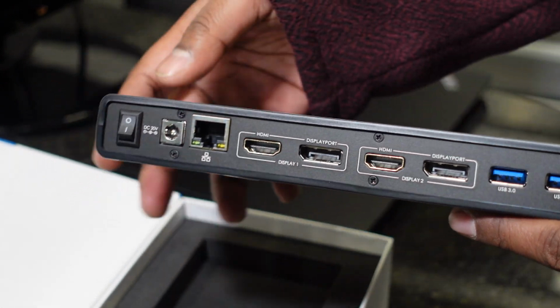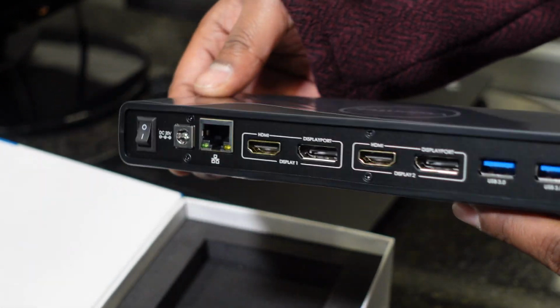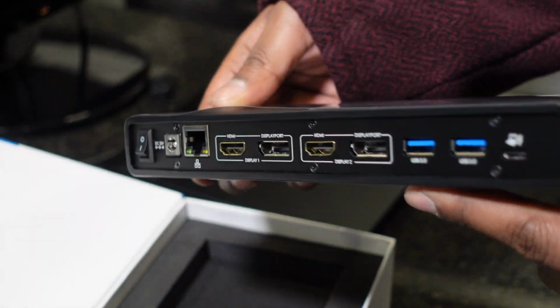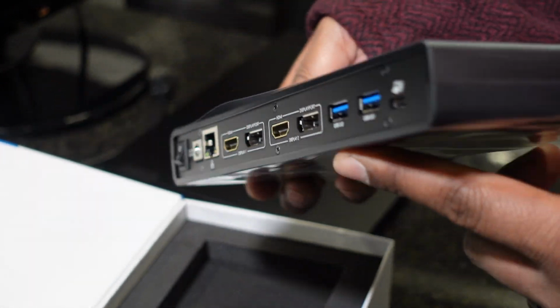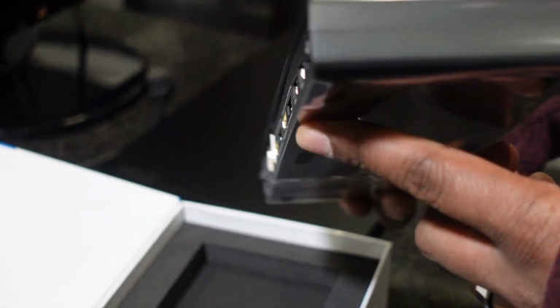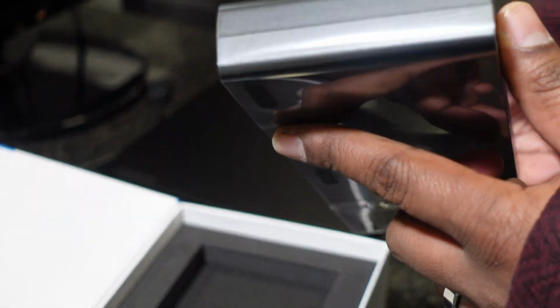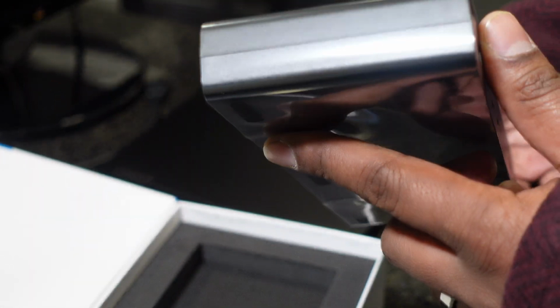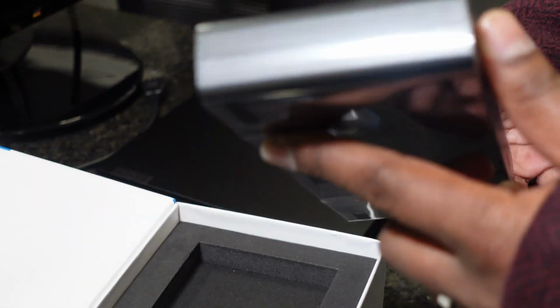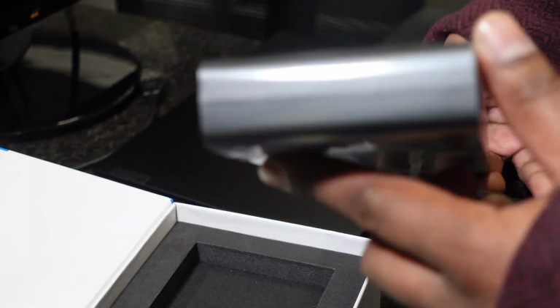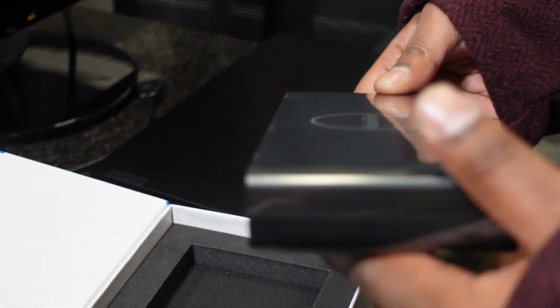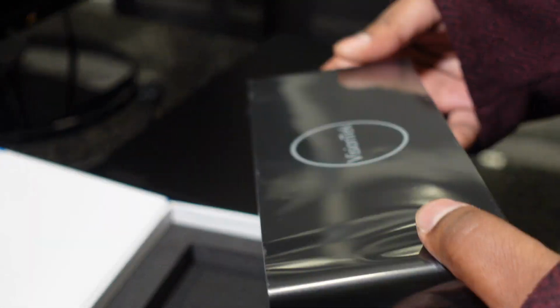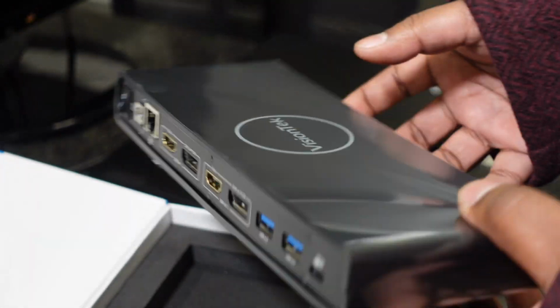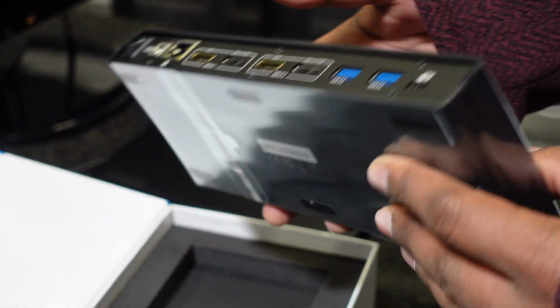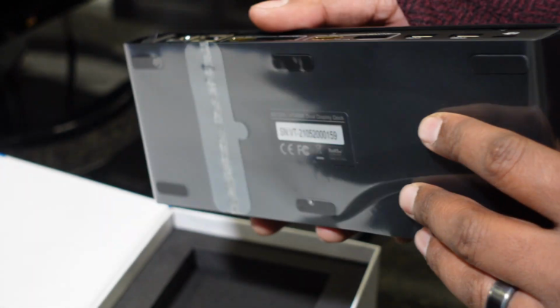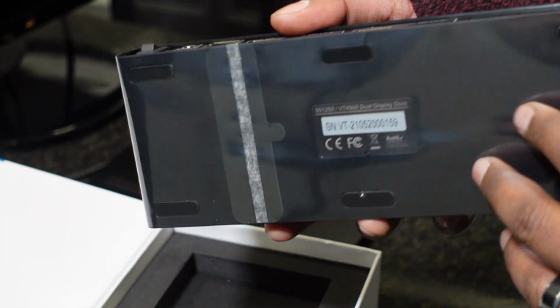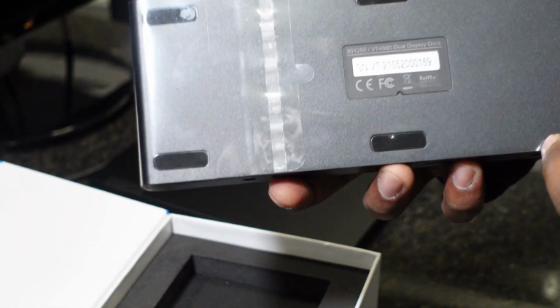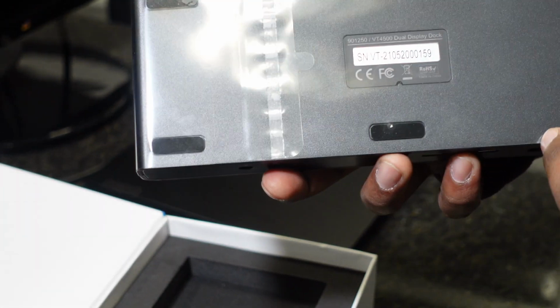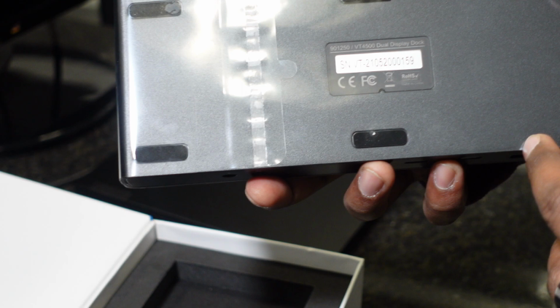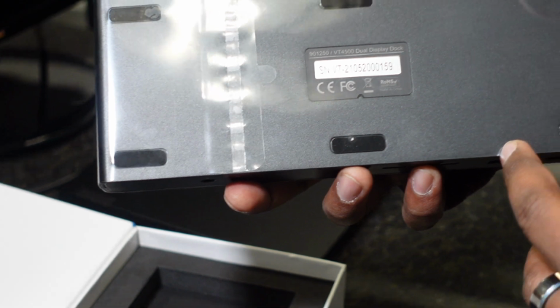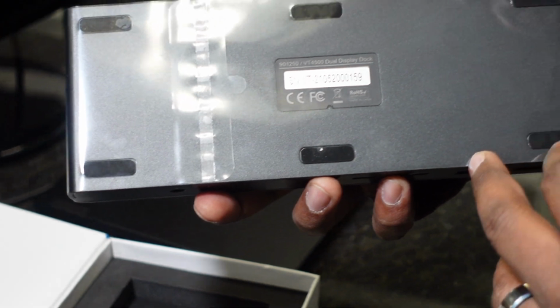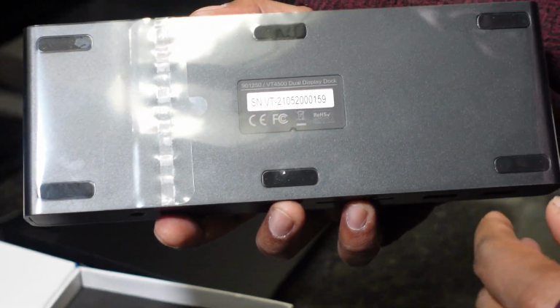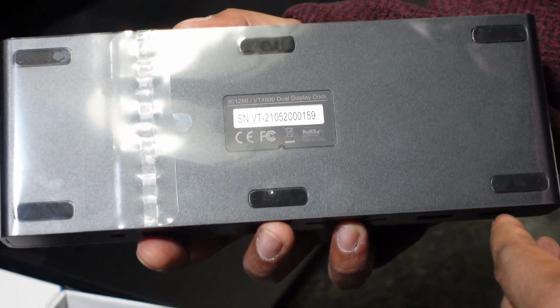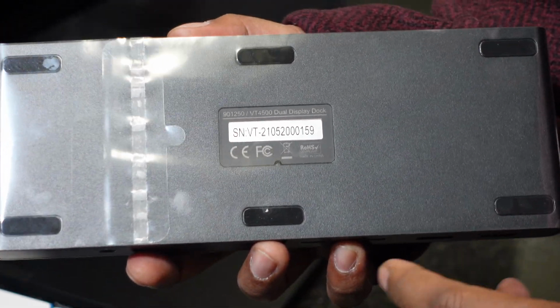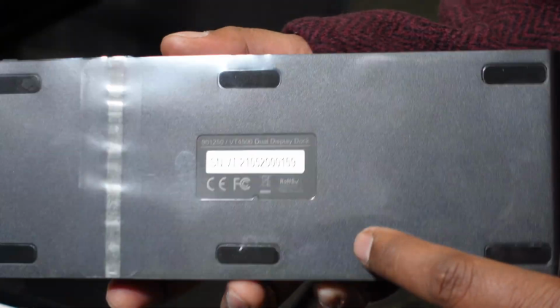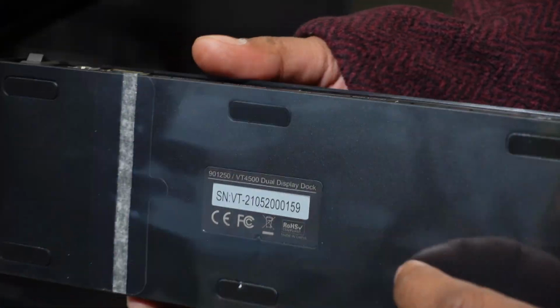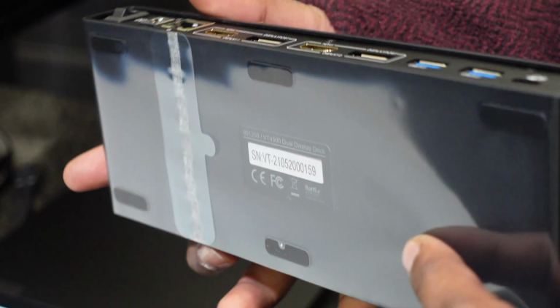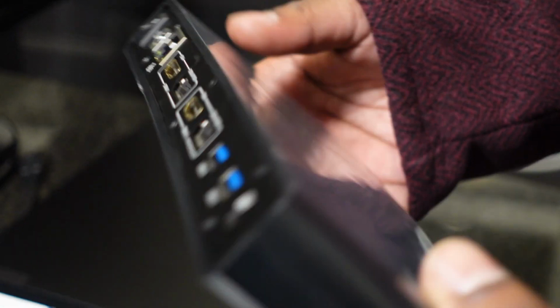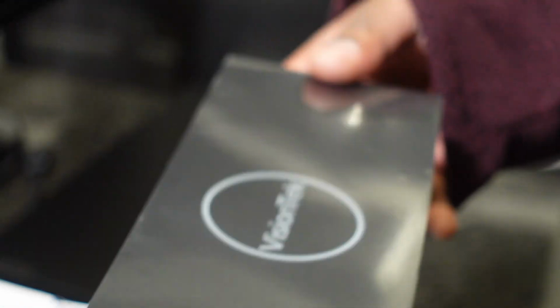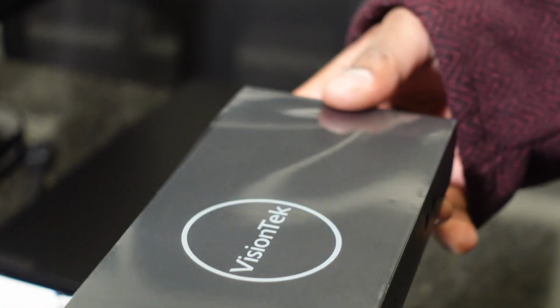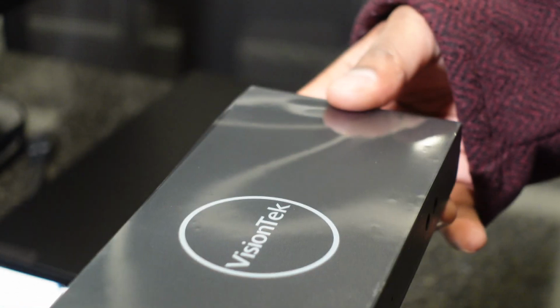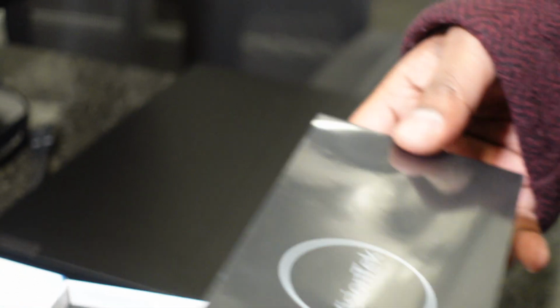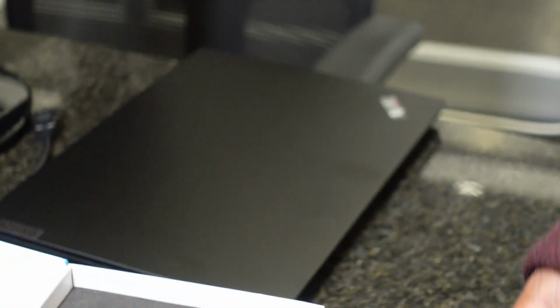On the other side, there's nothing. On the bottom, we have basic product labels.